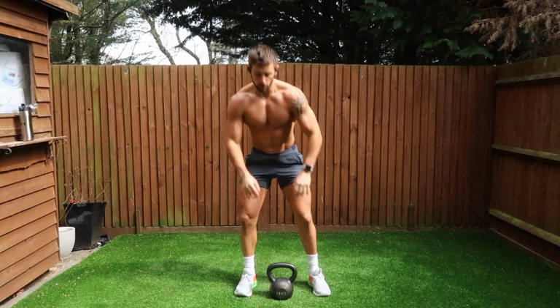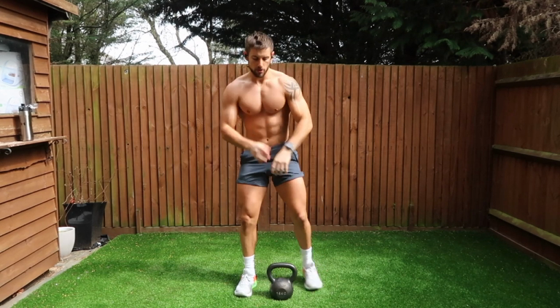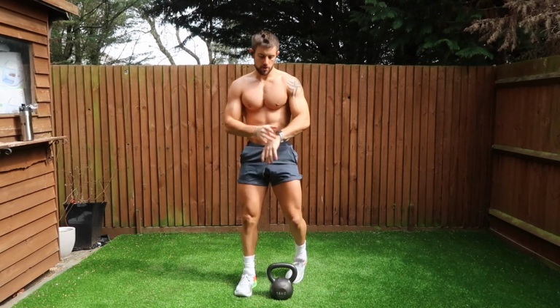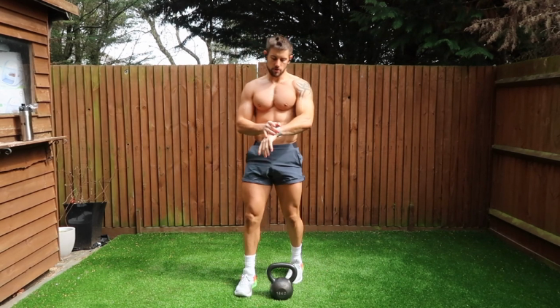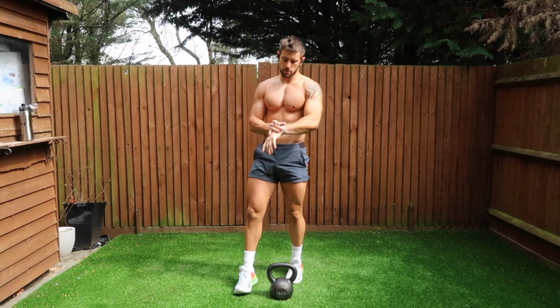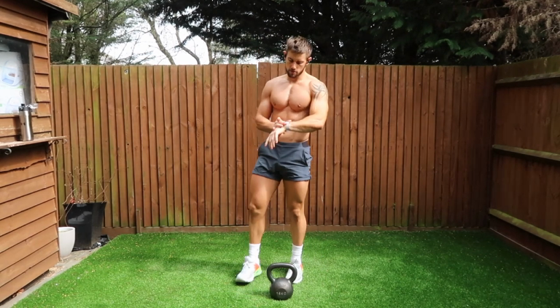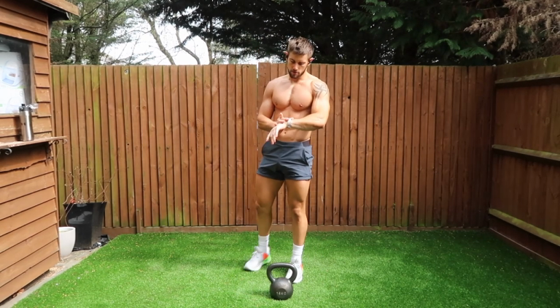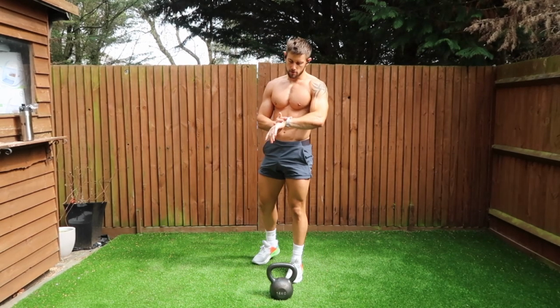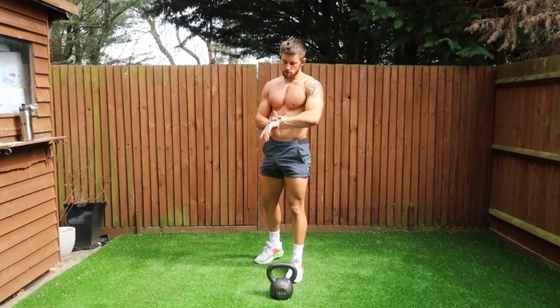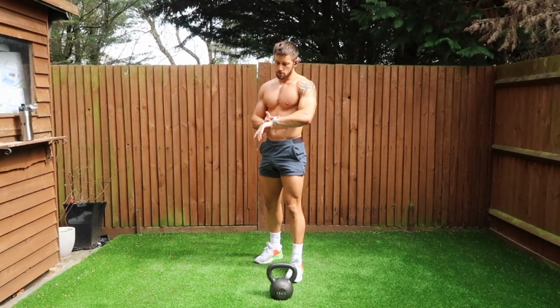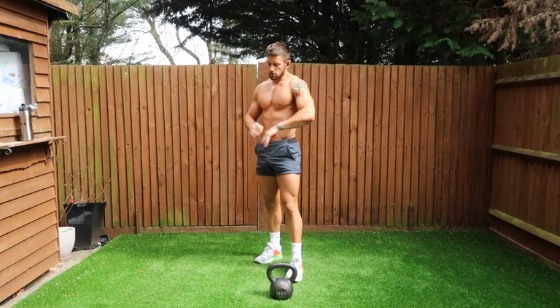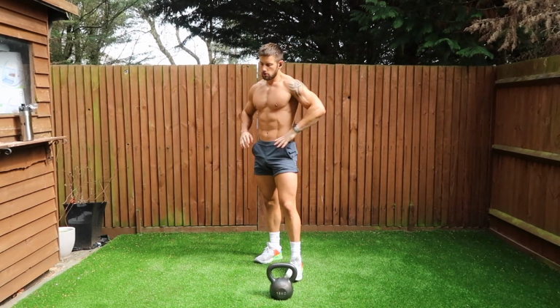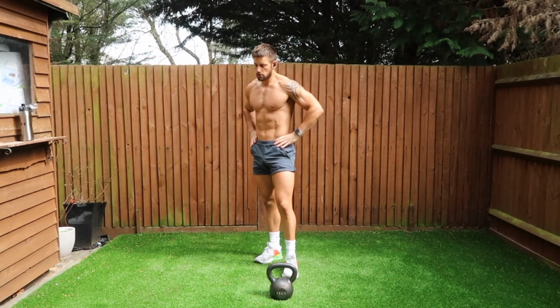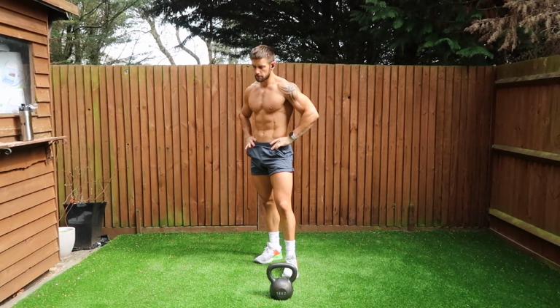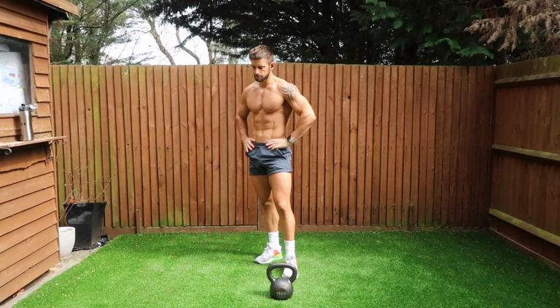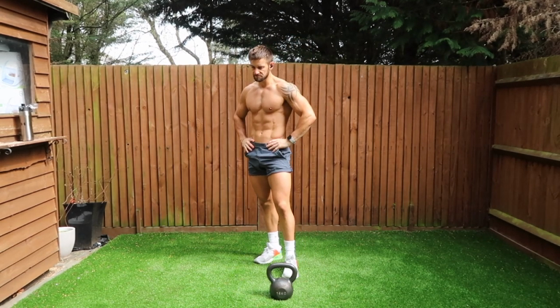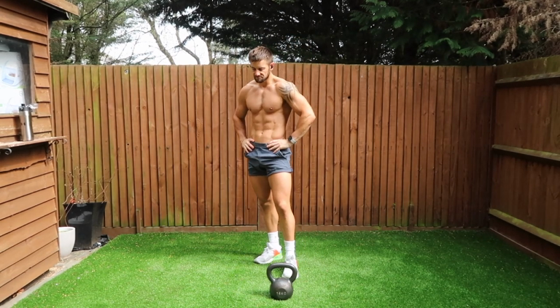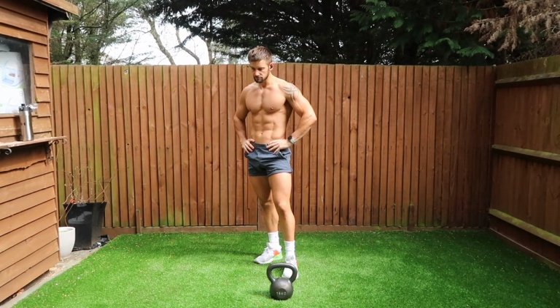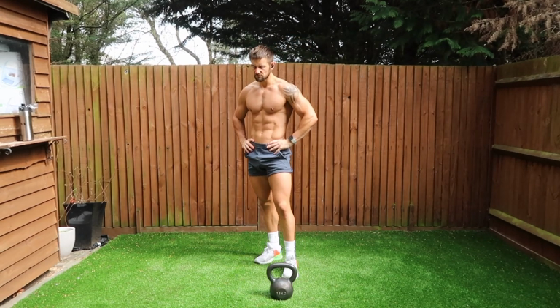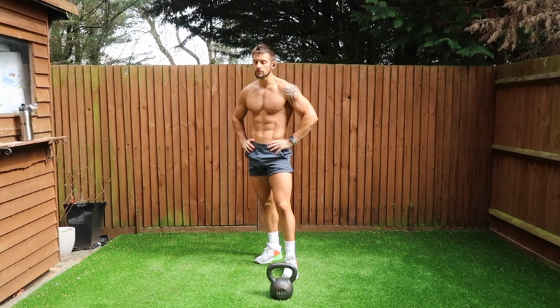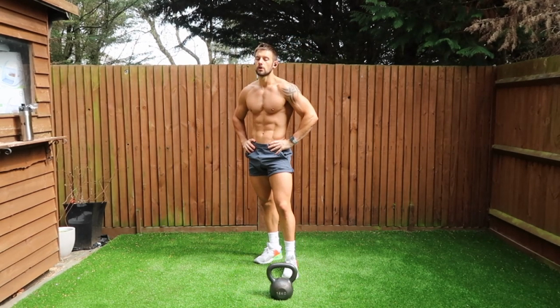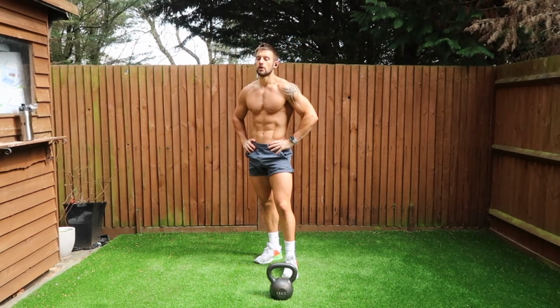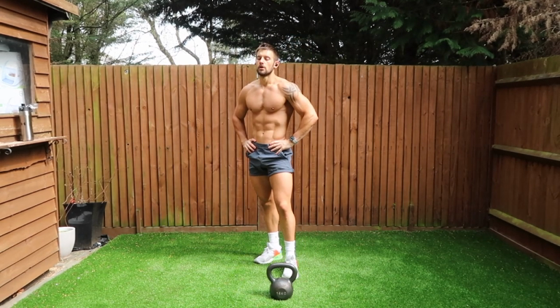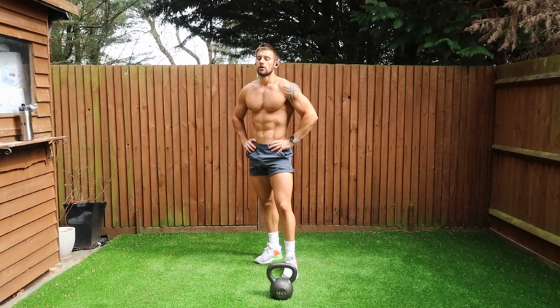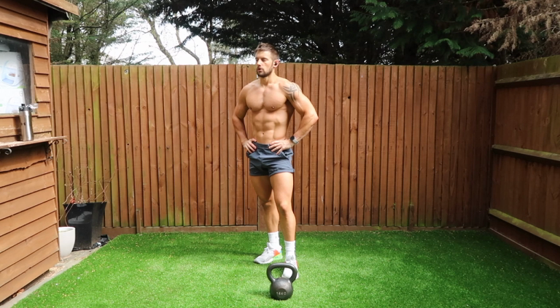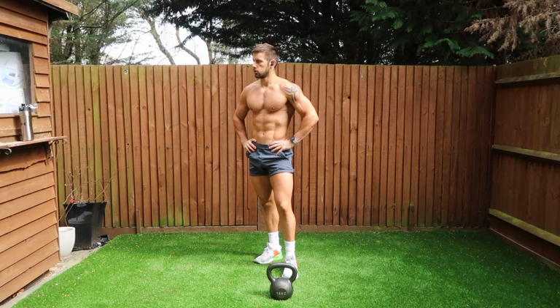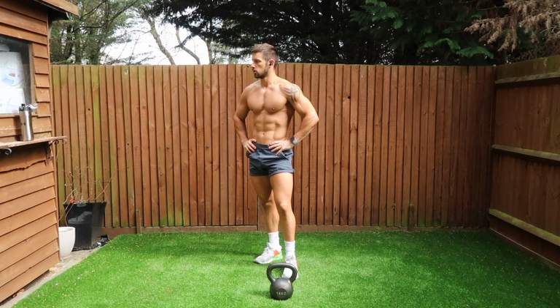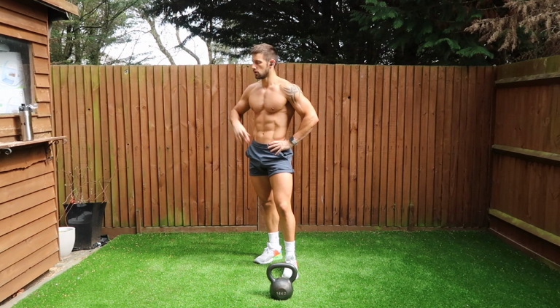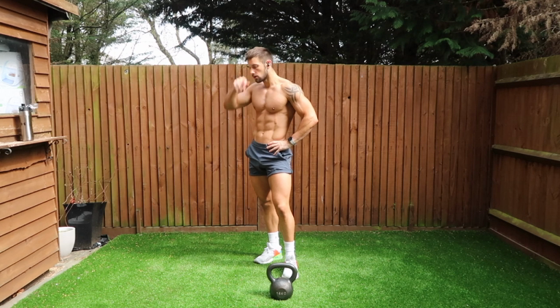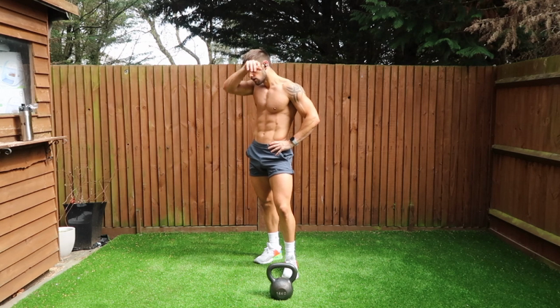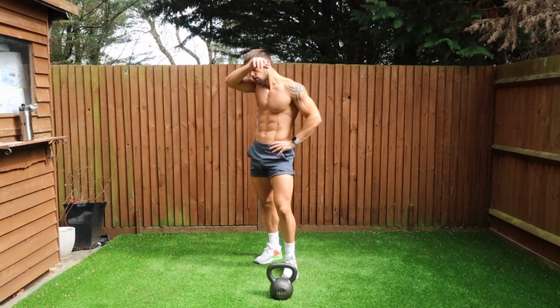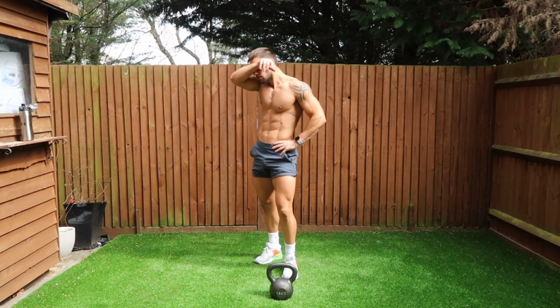This is constant work for those shoulders and it really, really gets burning. By the fourth set, you'll know about it.